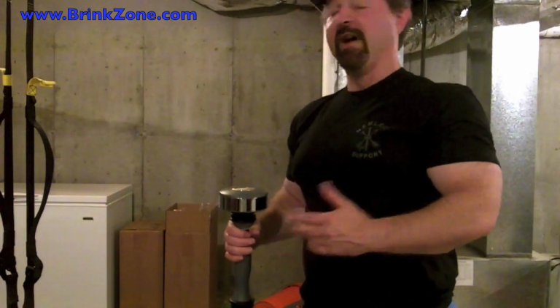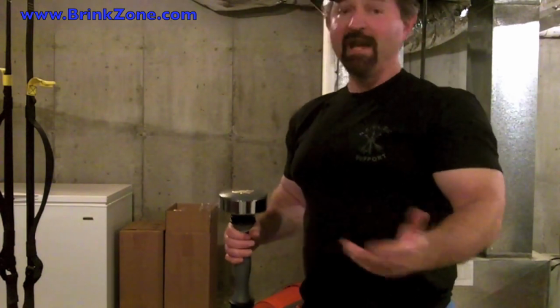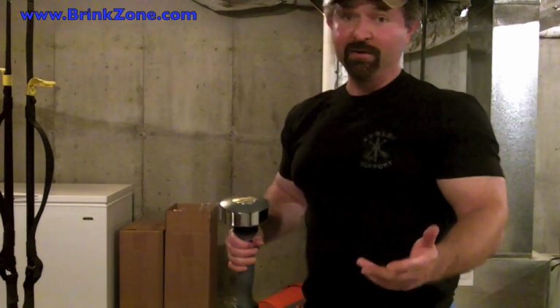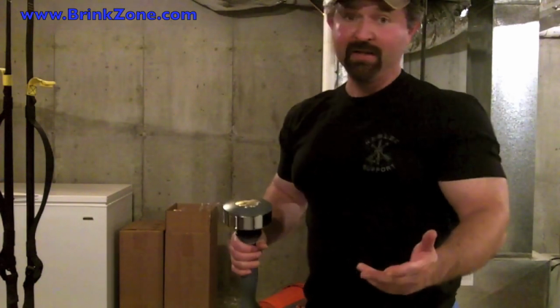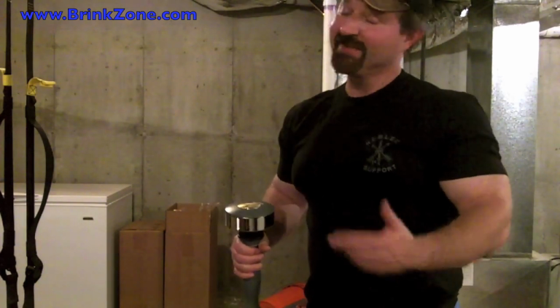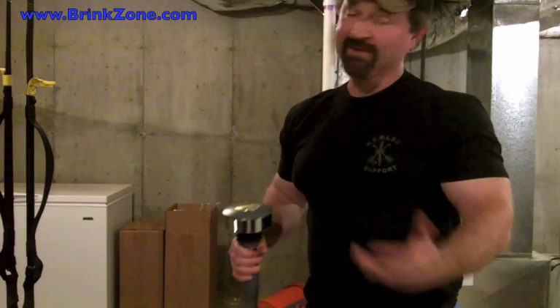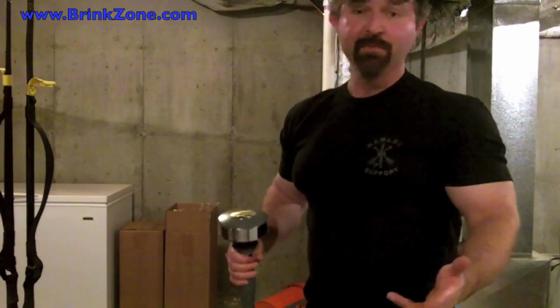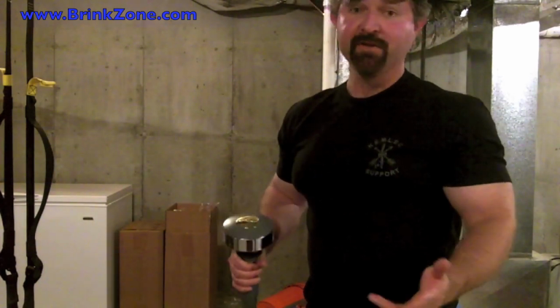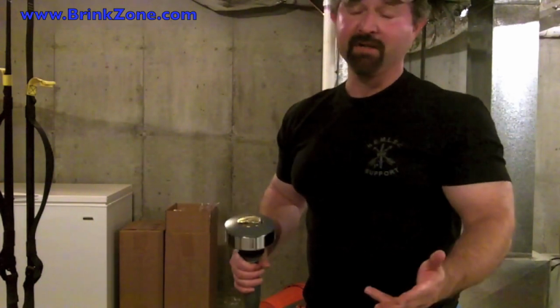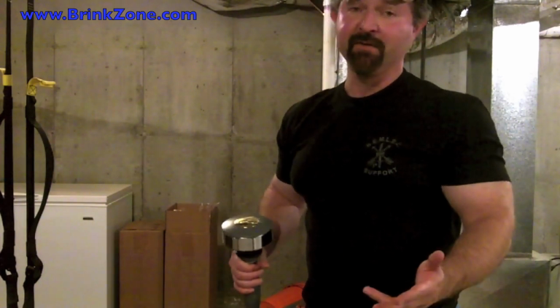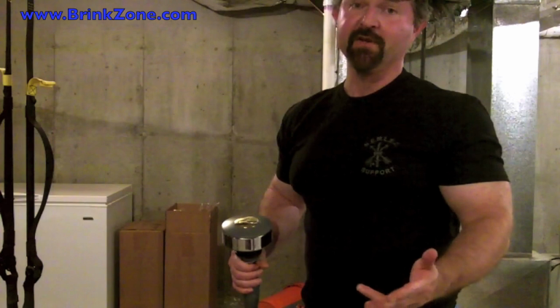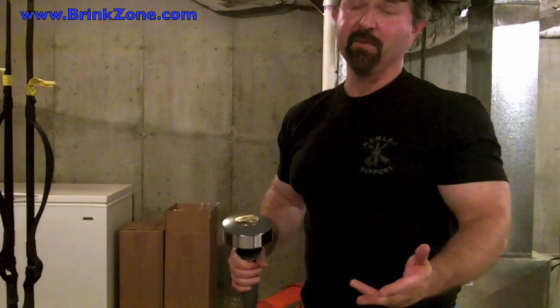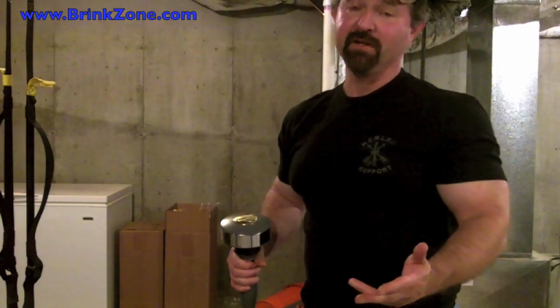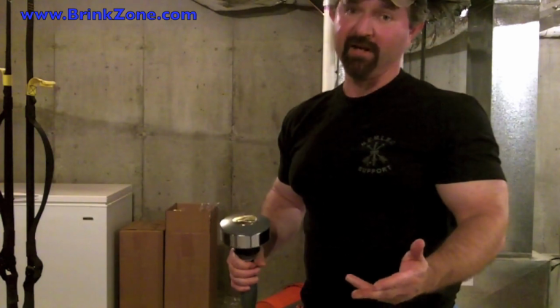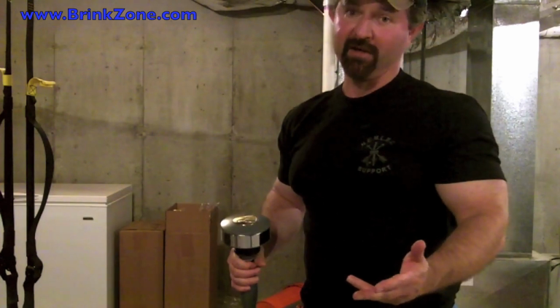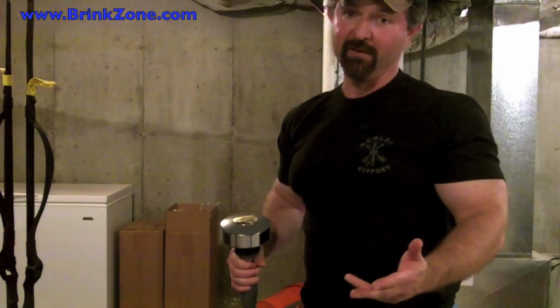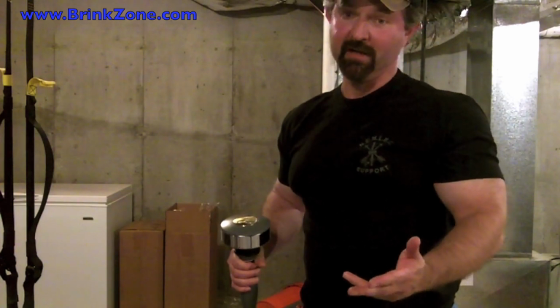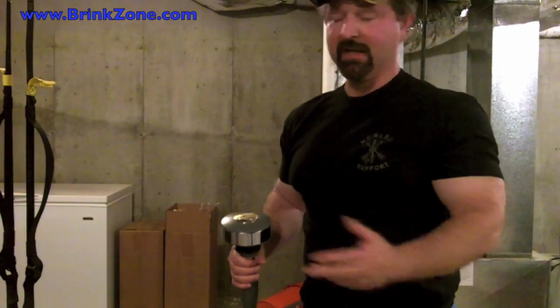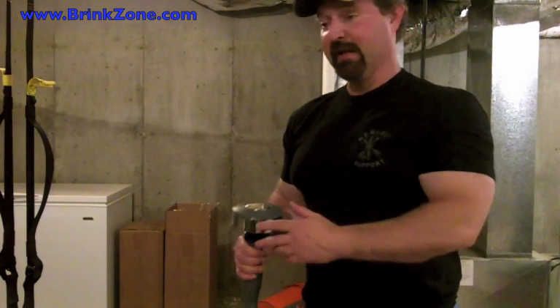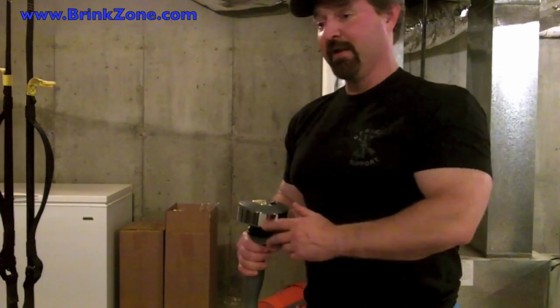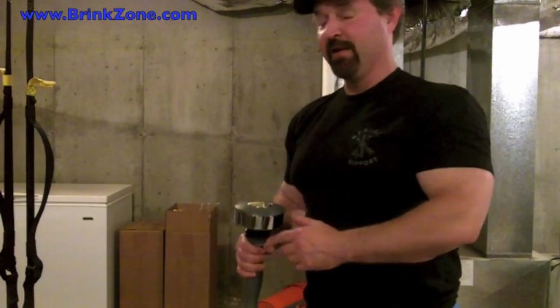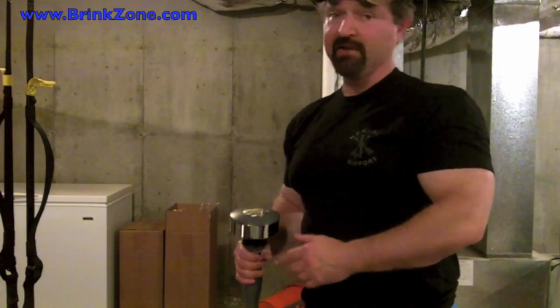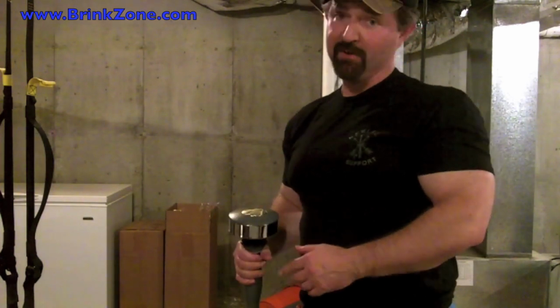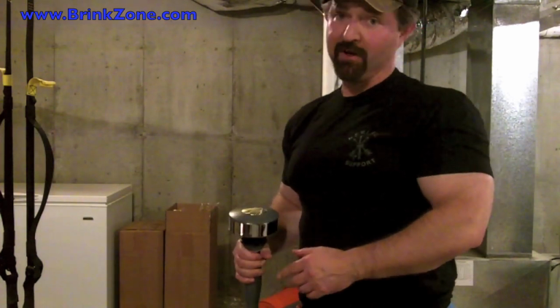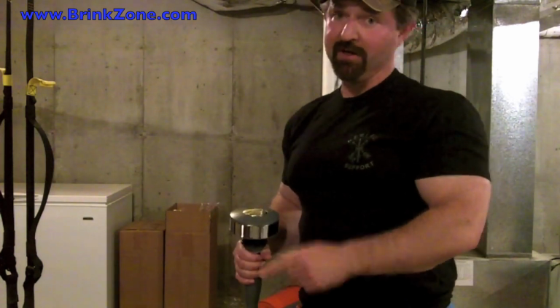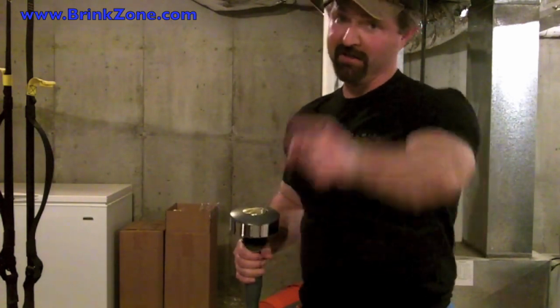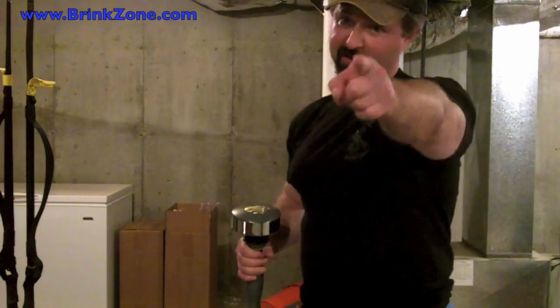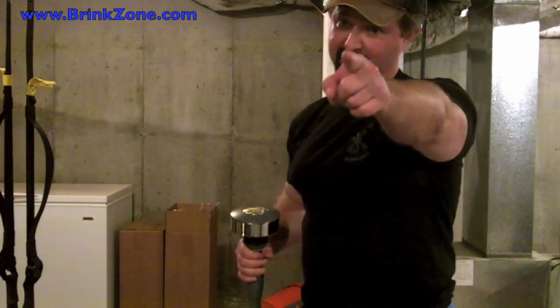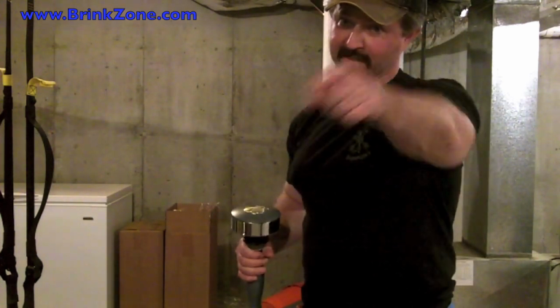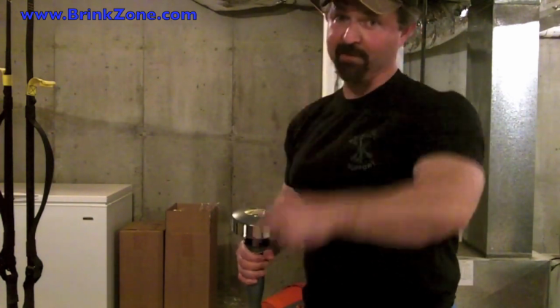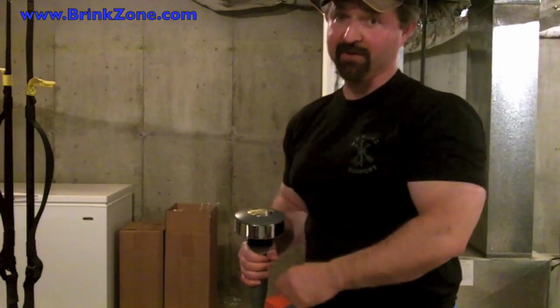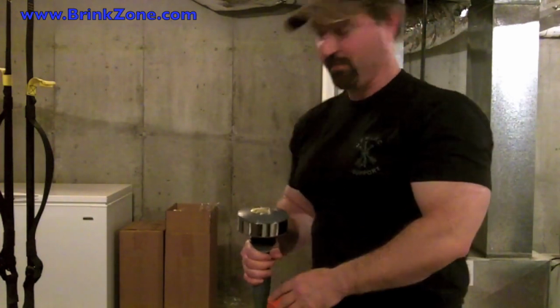Five: it's the stupidest thing I've ever seen in my entire life. See you all at the Brink Zone.